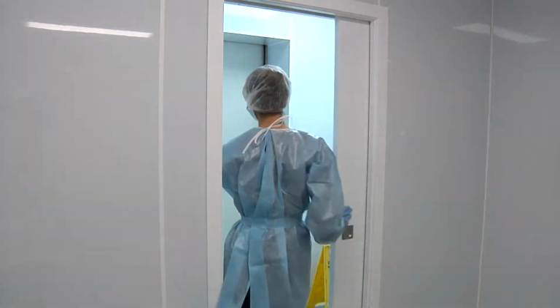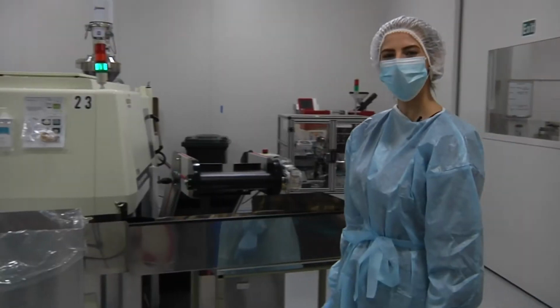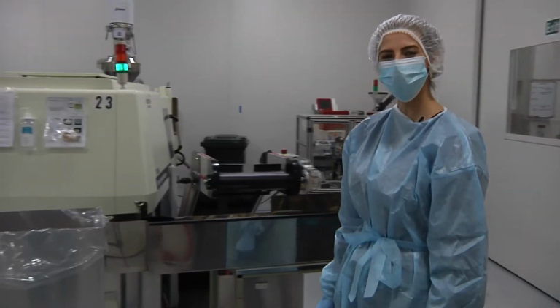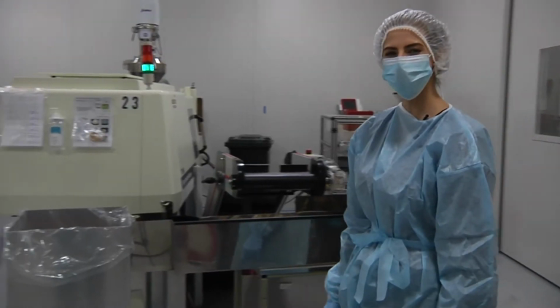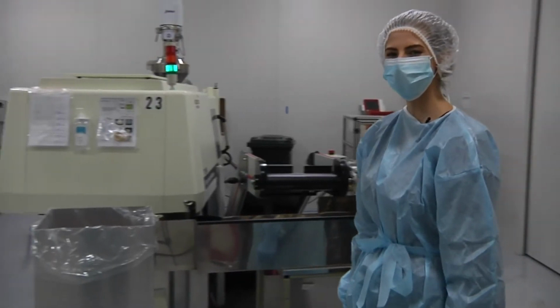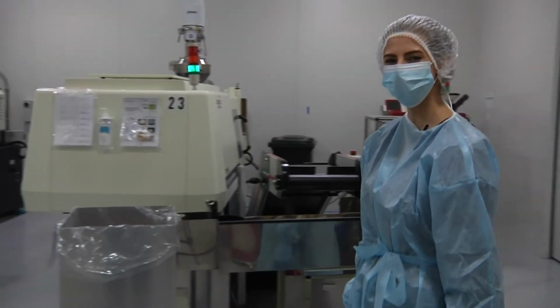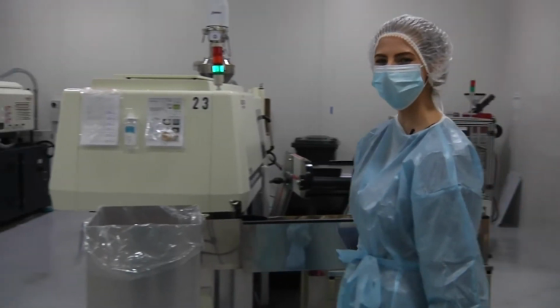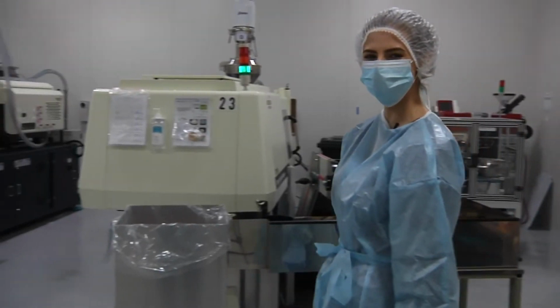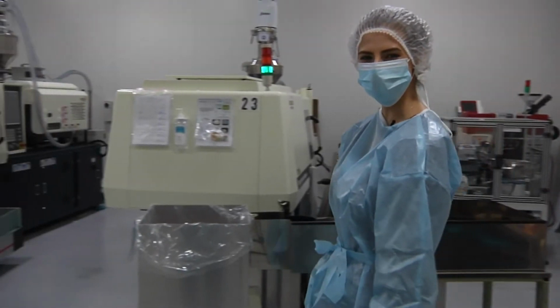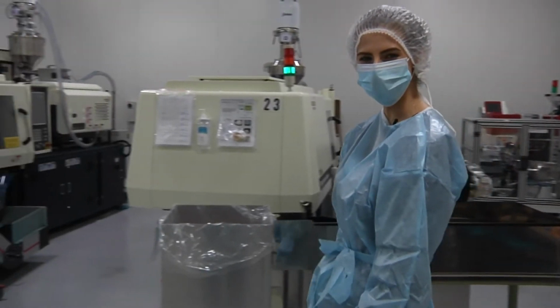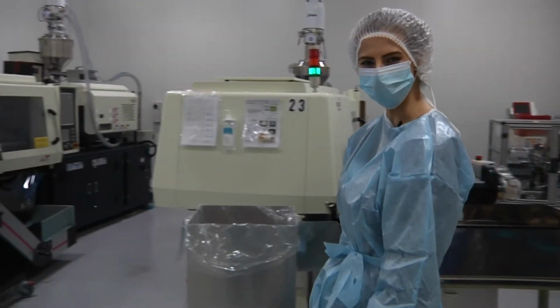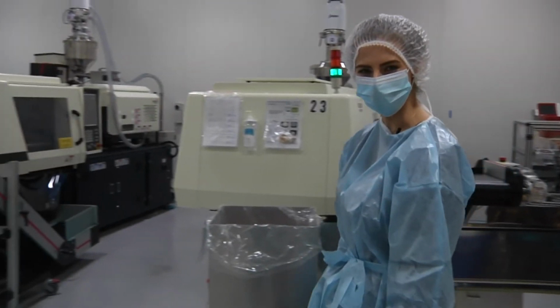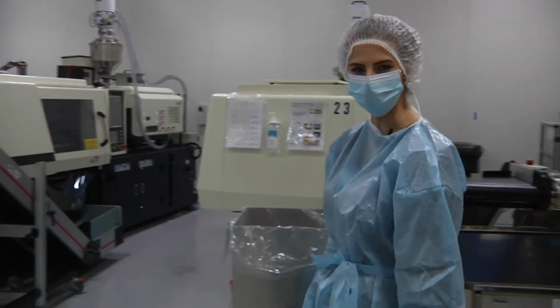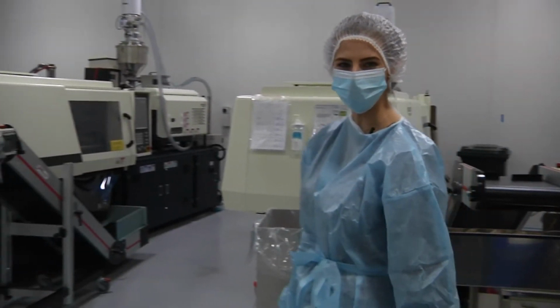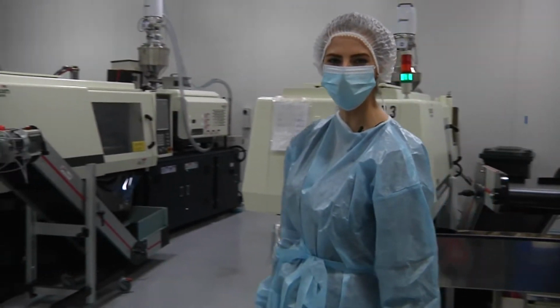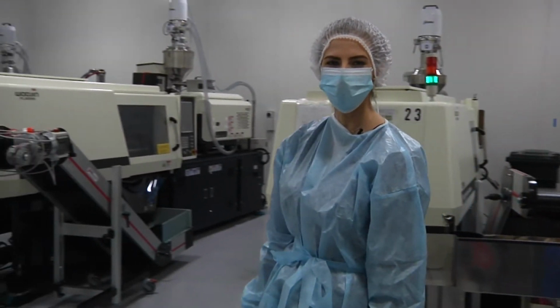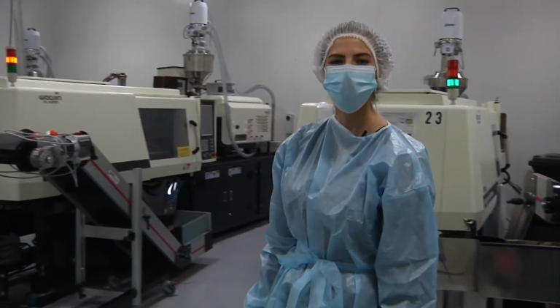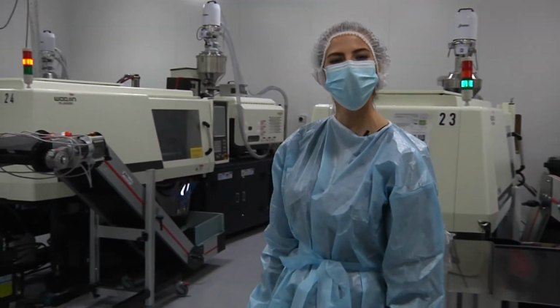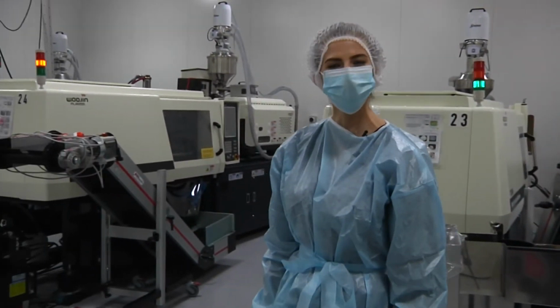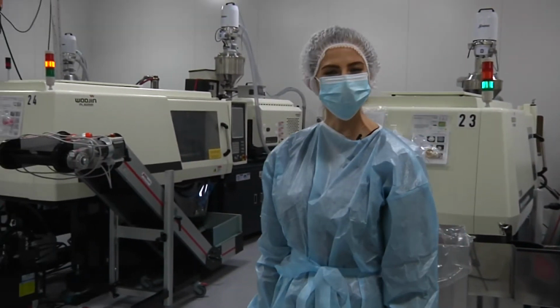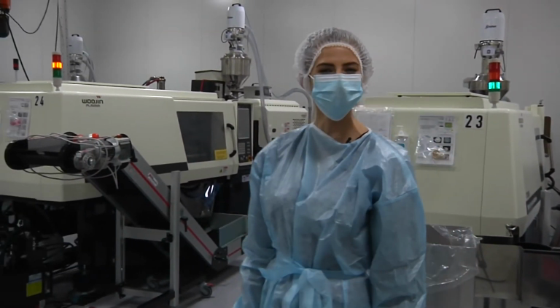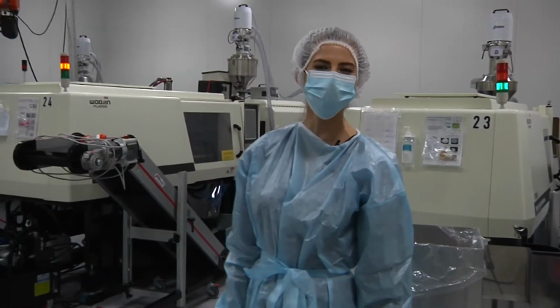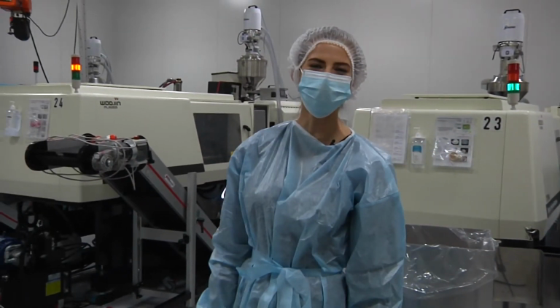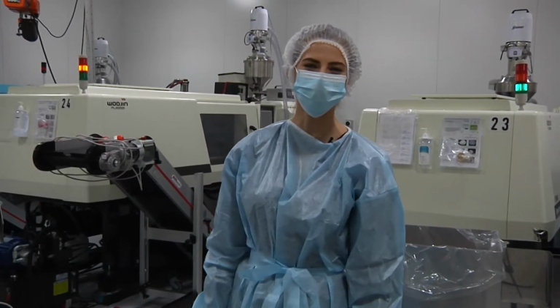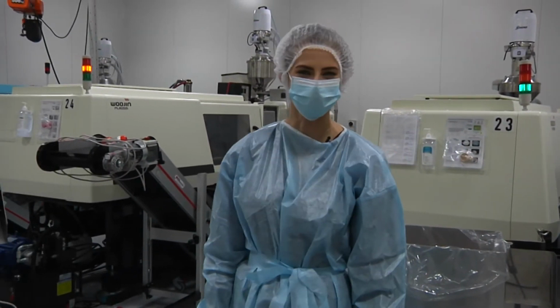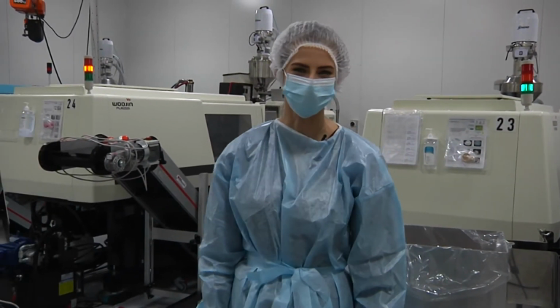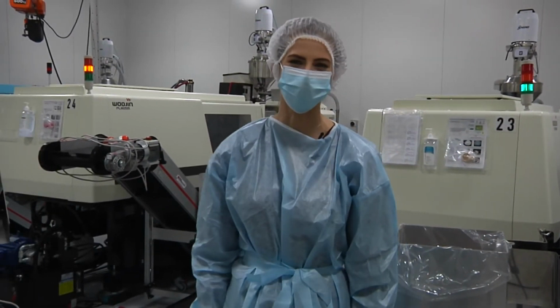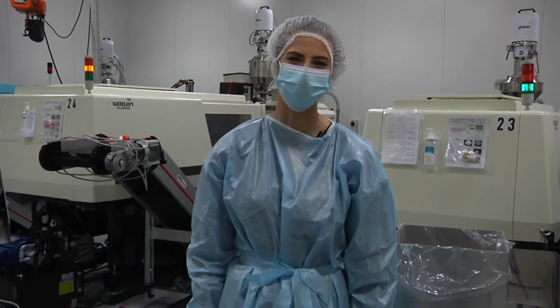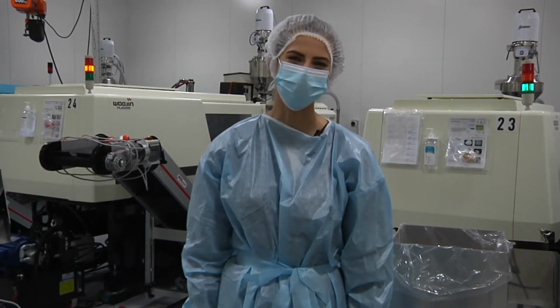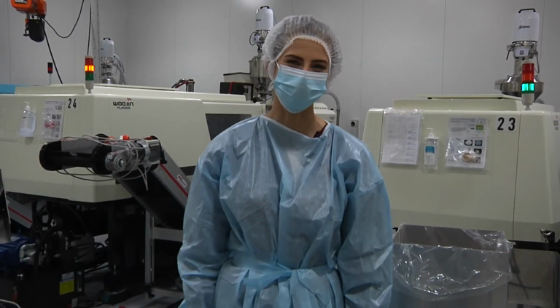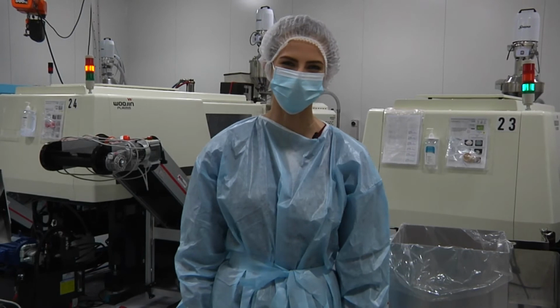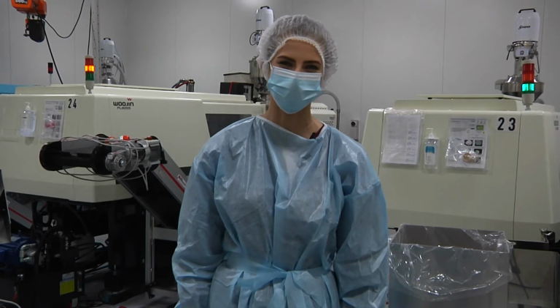Welcome to the Clean Injection Moulding Room. We're looking to expand this facility in 2022.